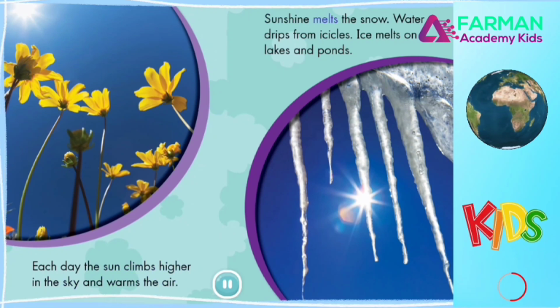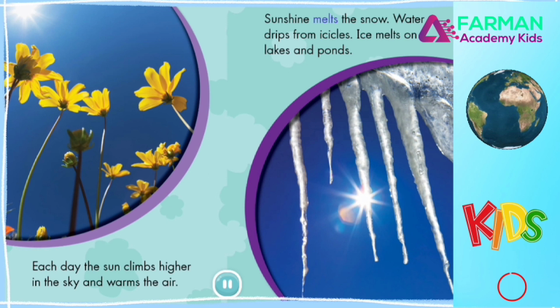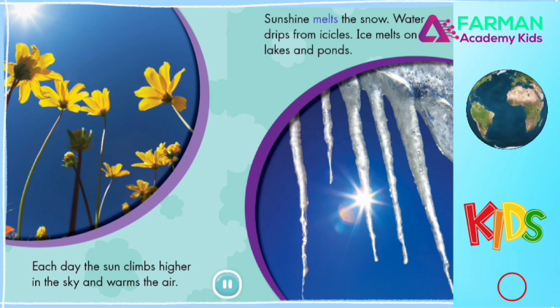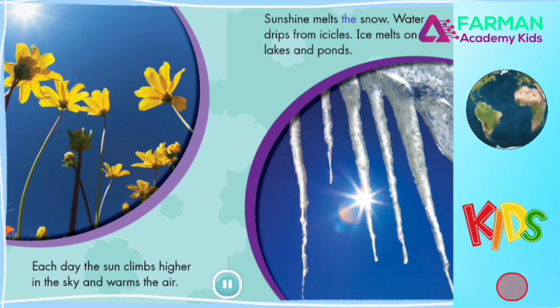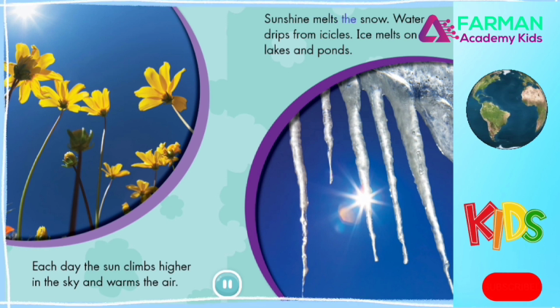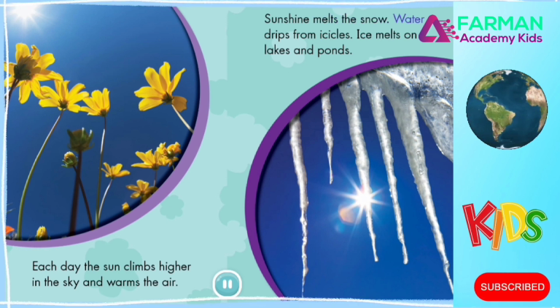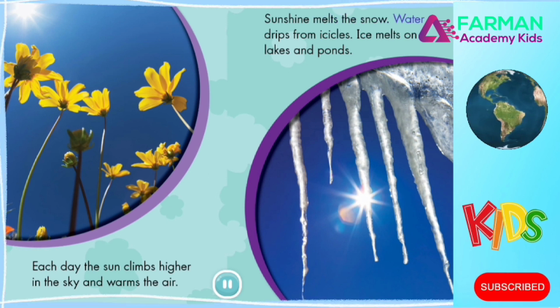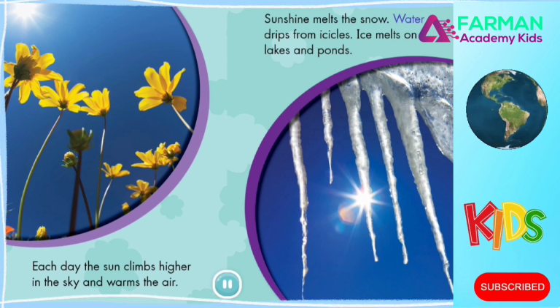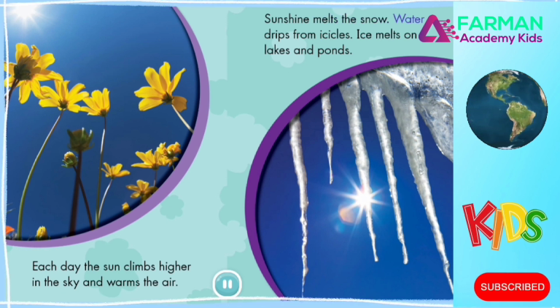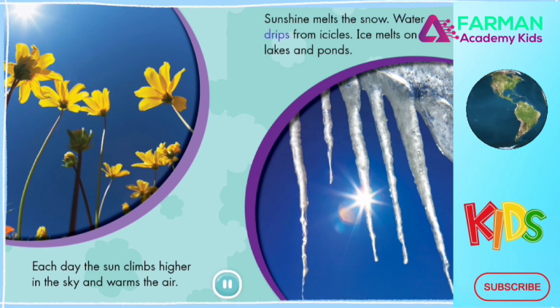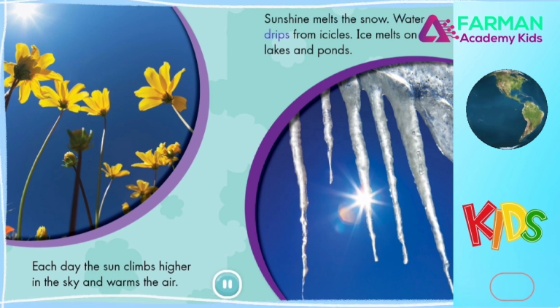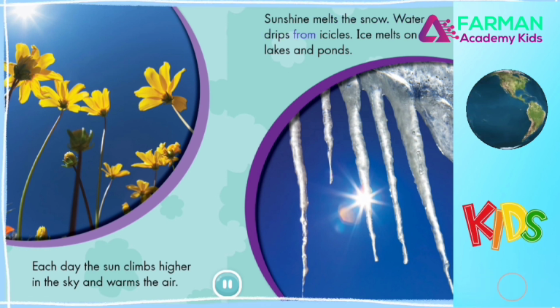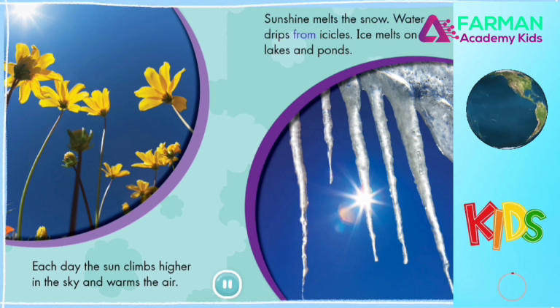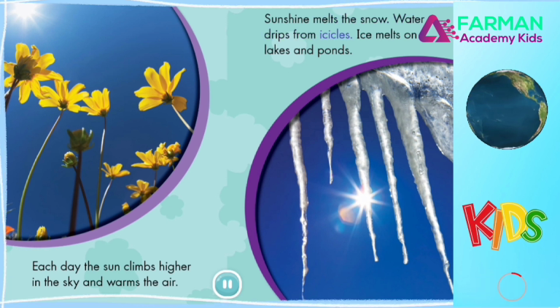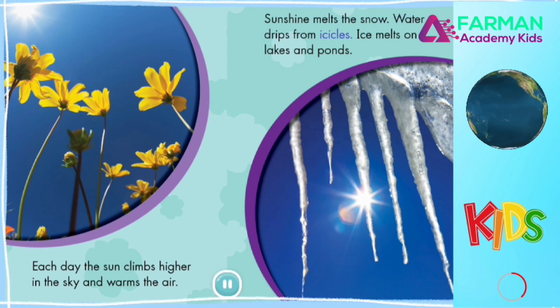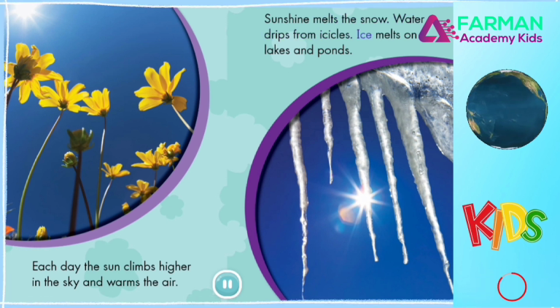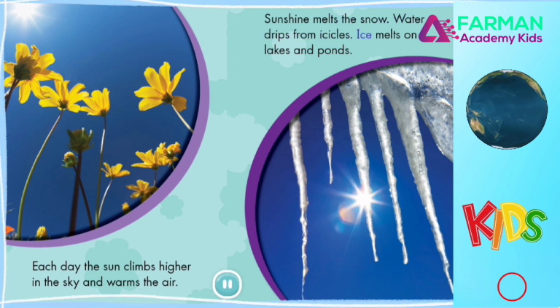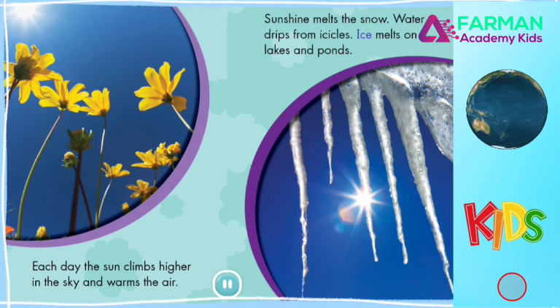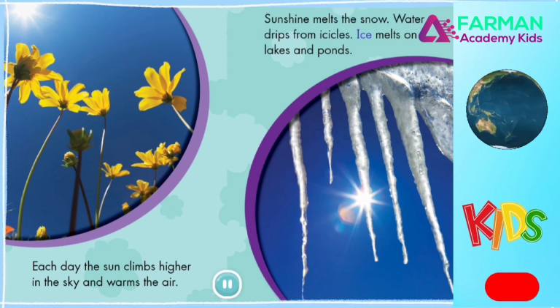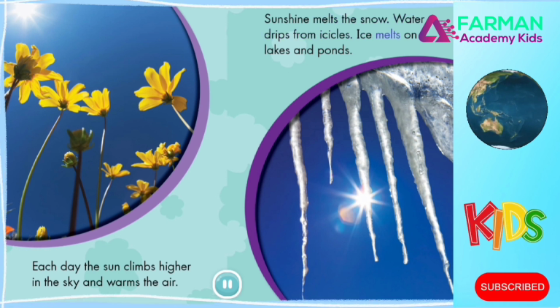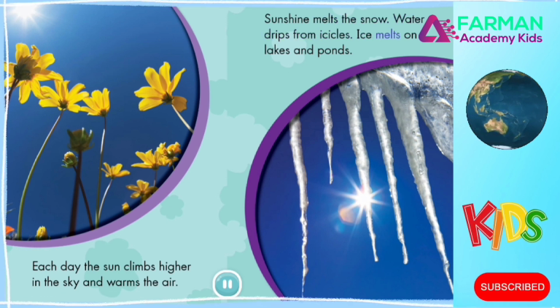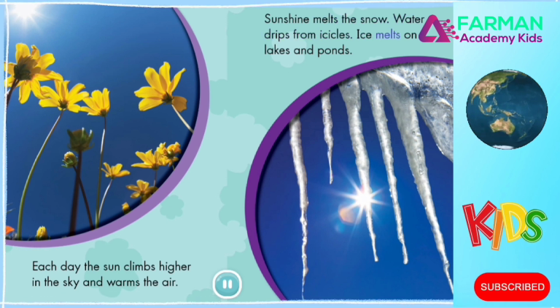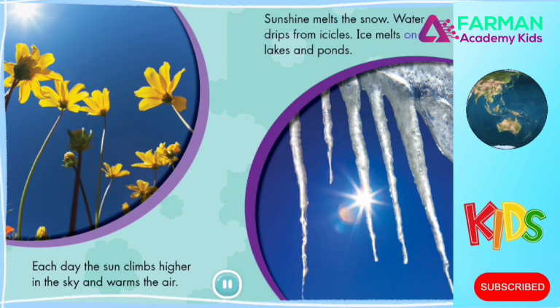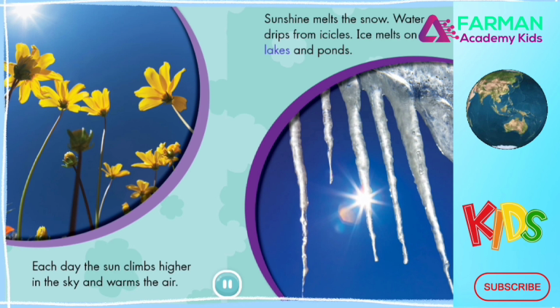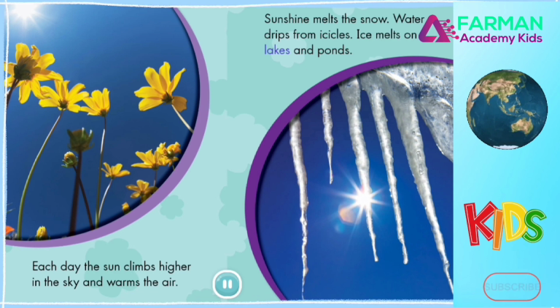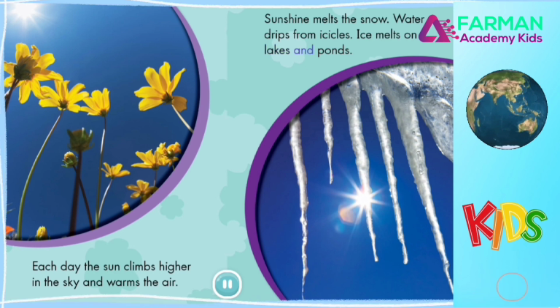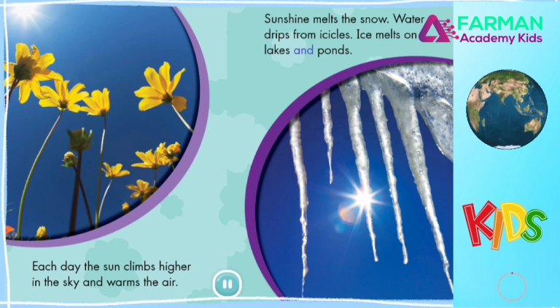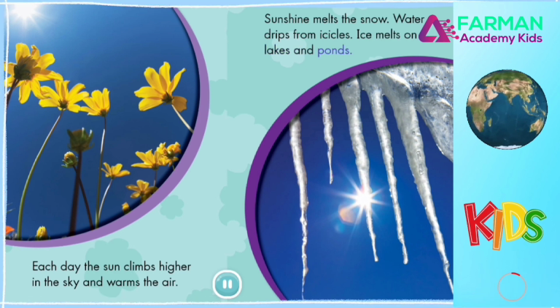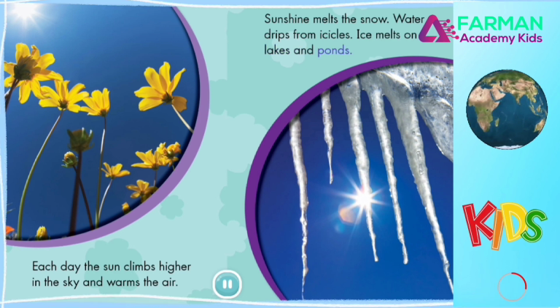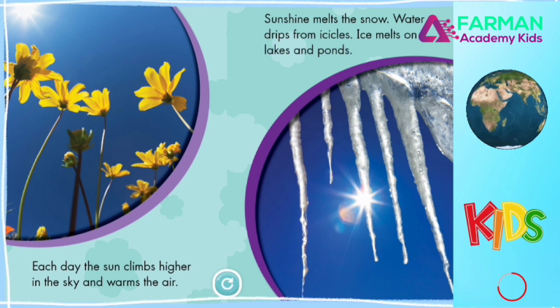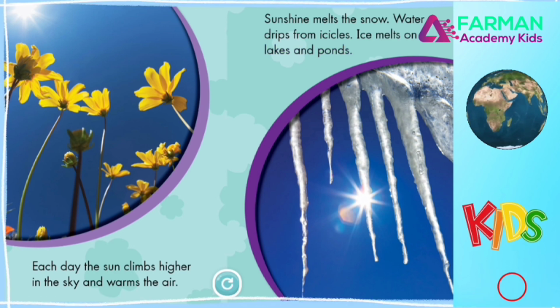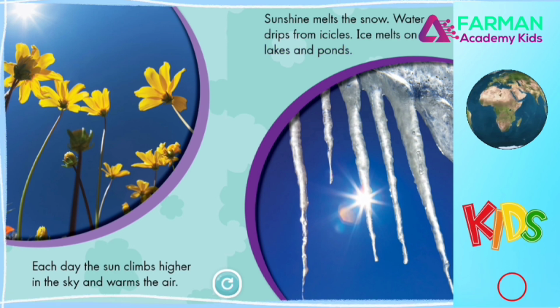Sunshine melts the snow, water drips from icicles, ice melts on lakes and ponds.